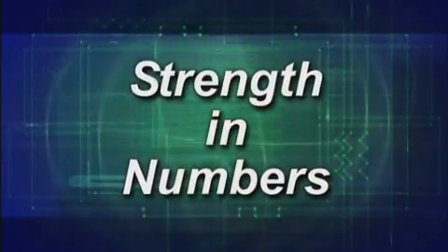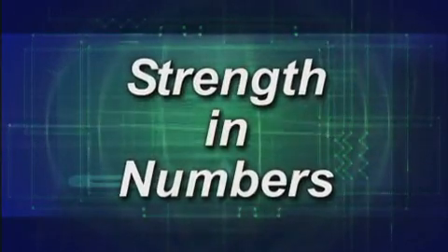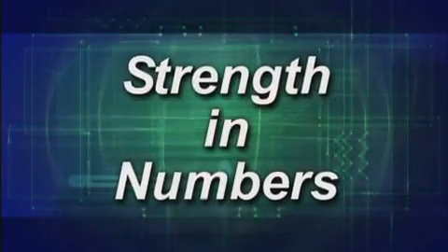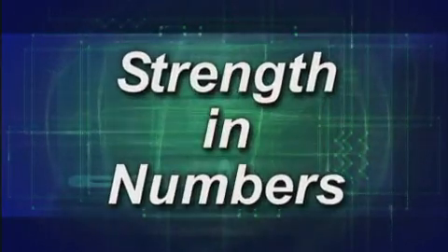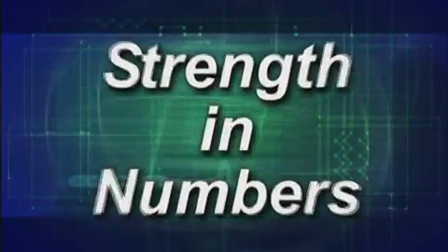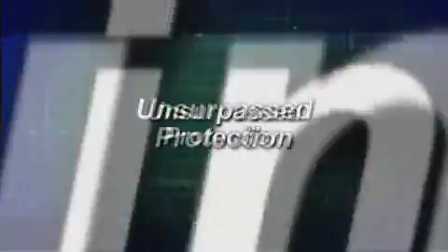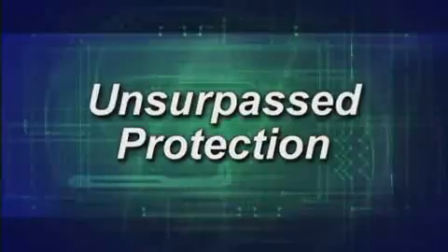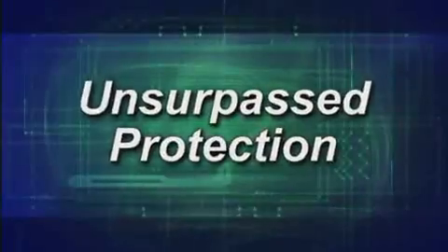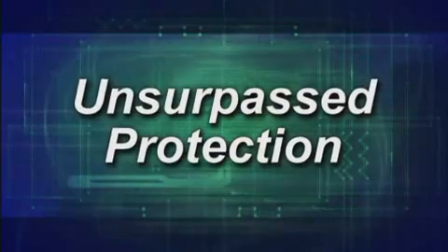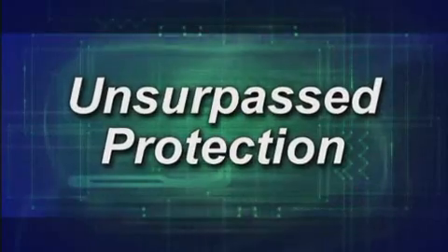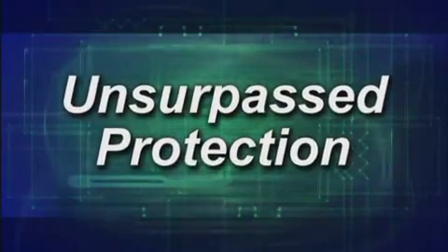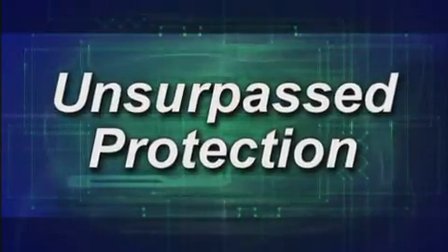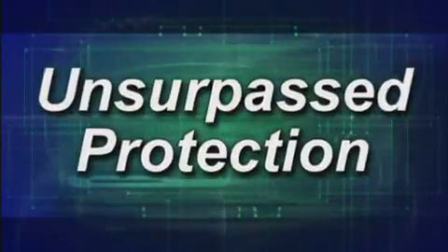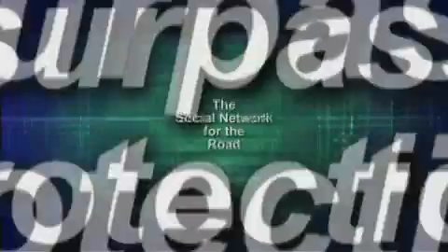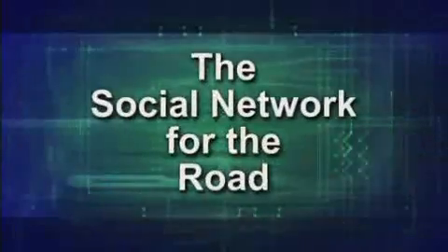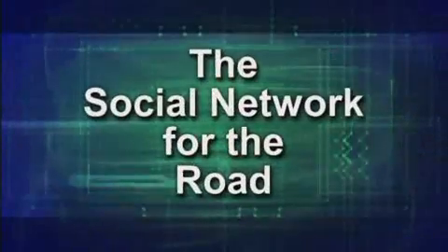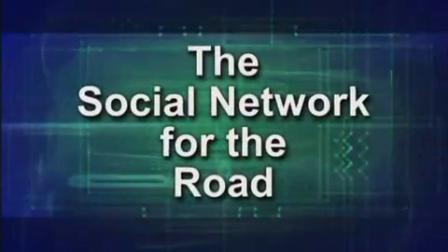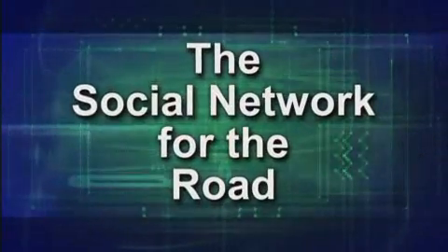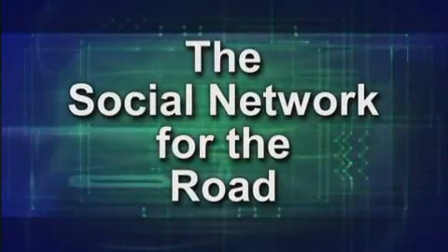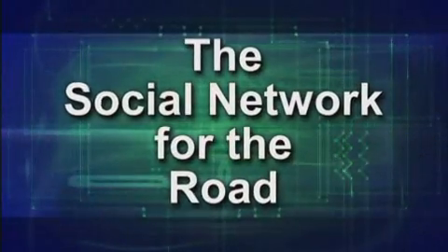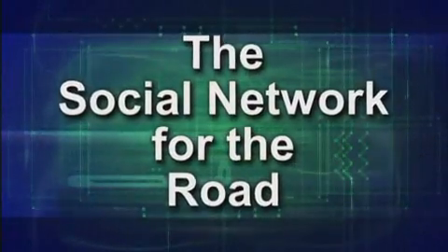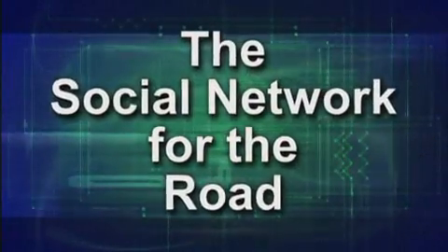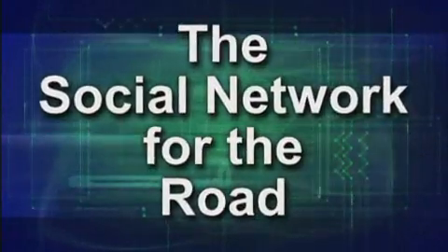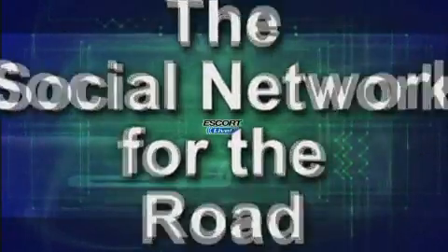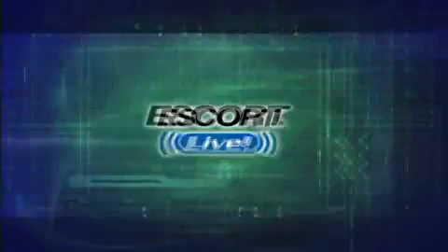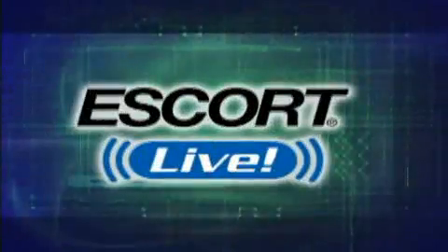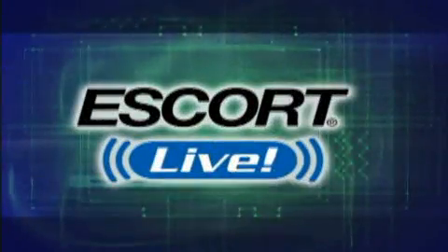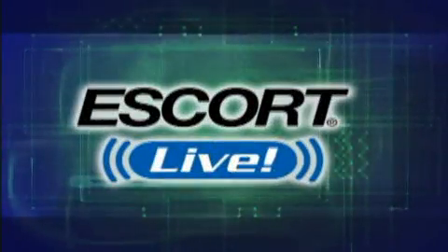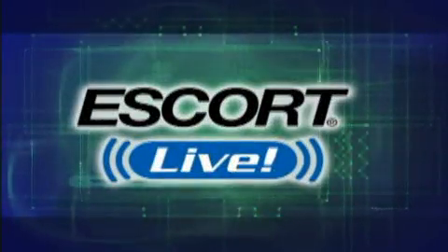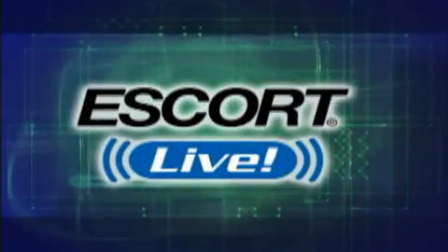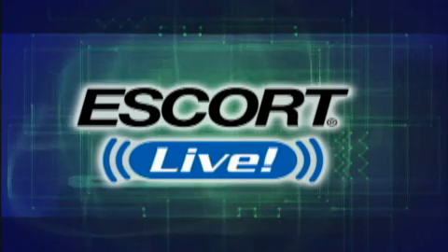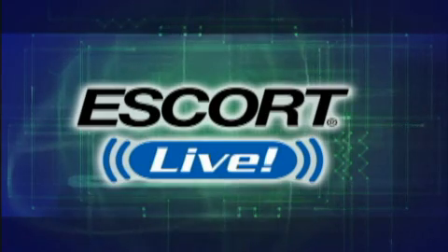Strength in numbers, unsurpassed protection. The social network for the road is Escort Live.